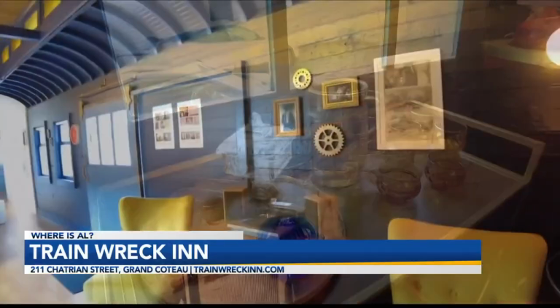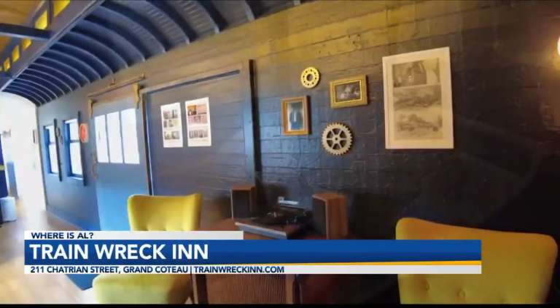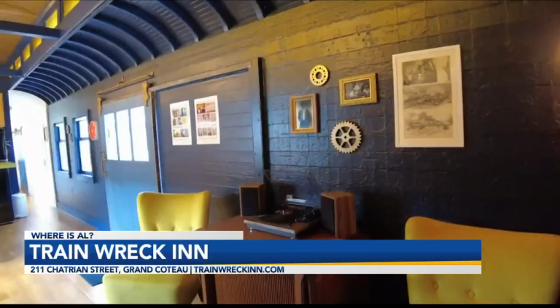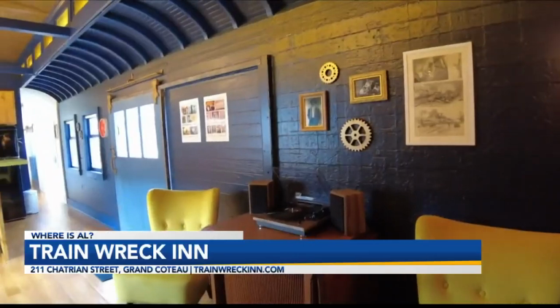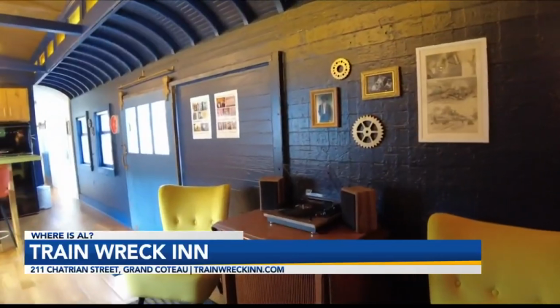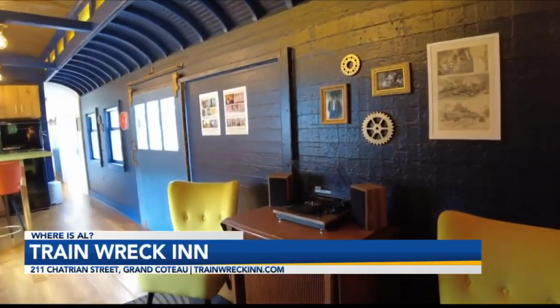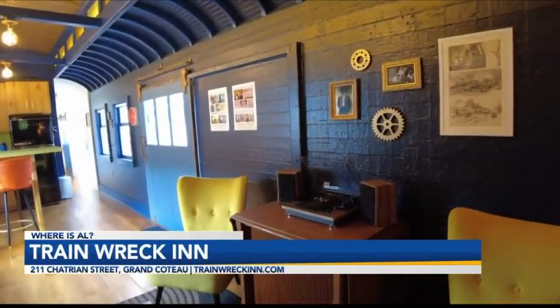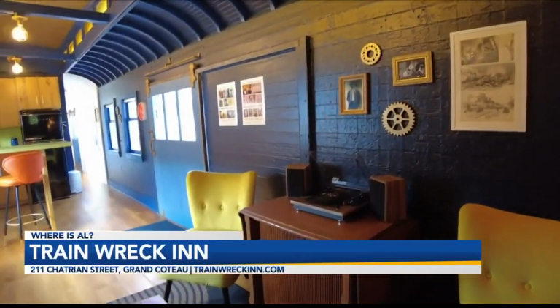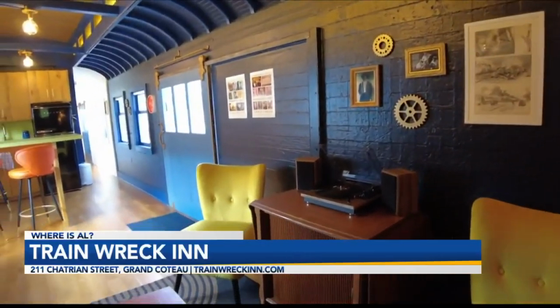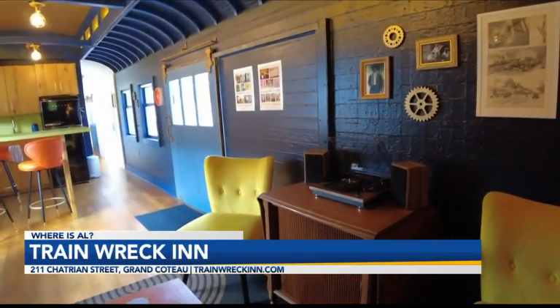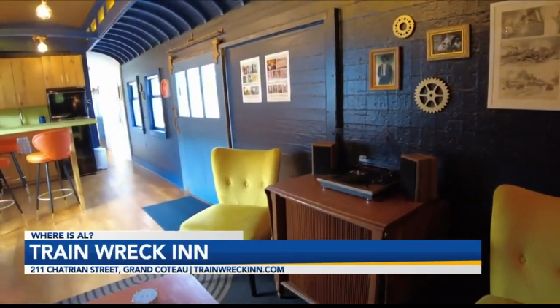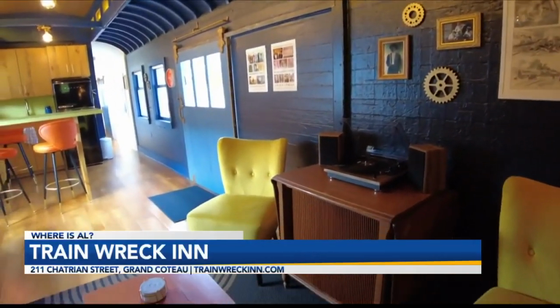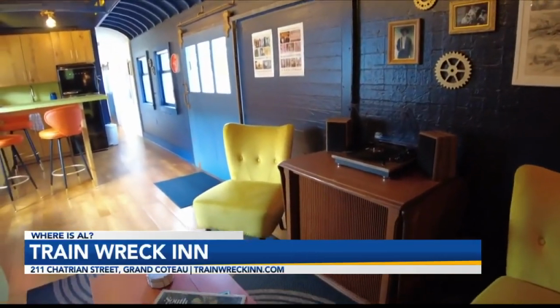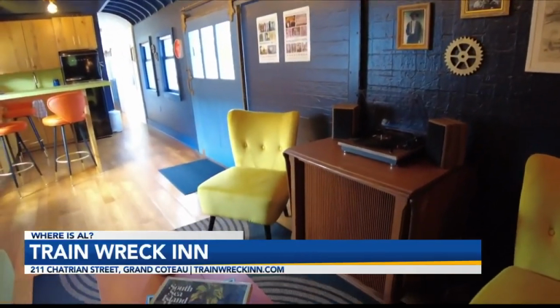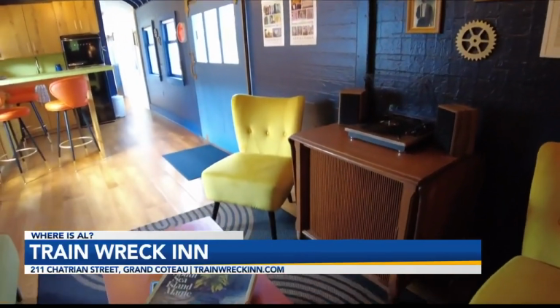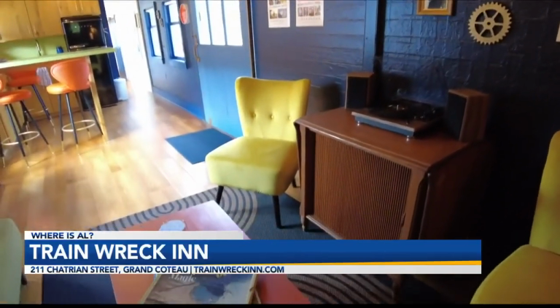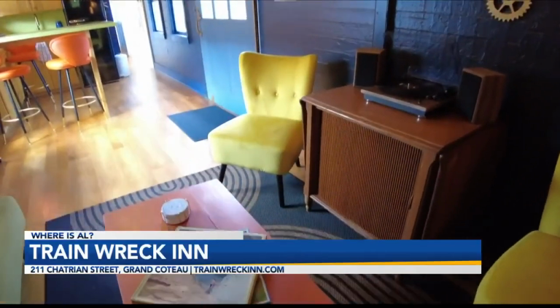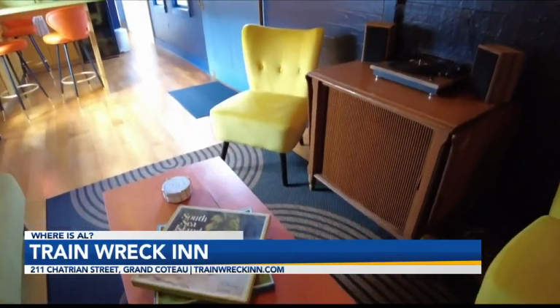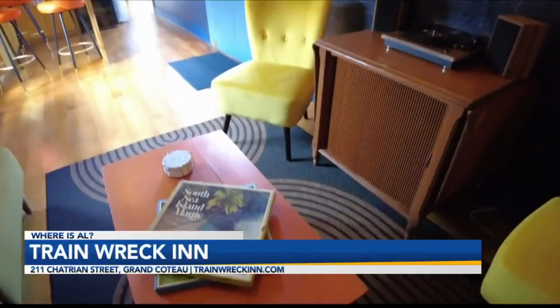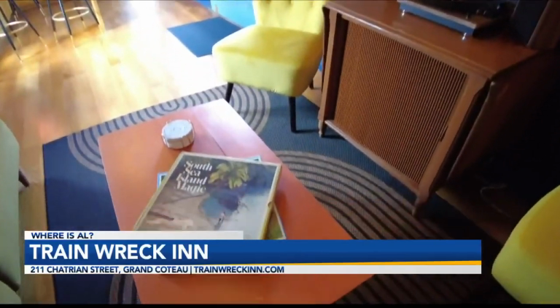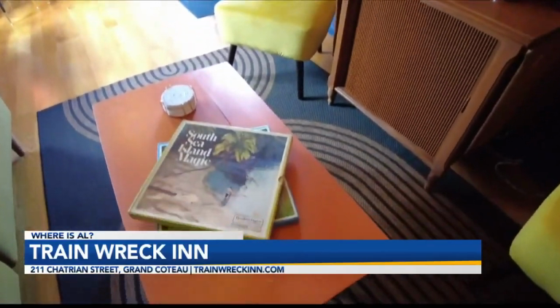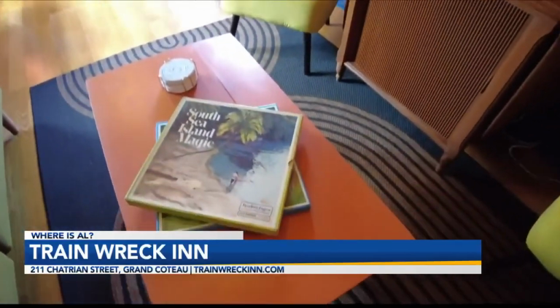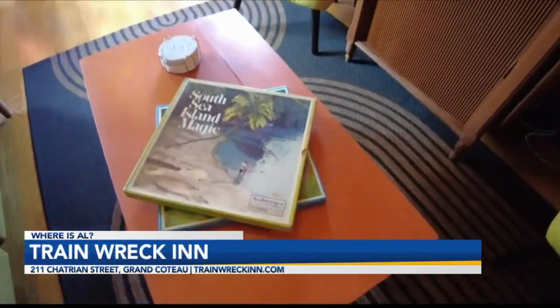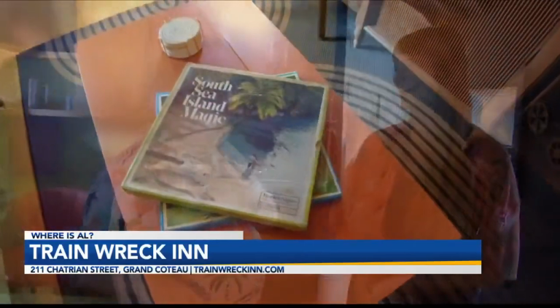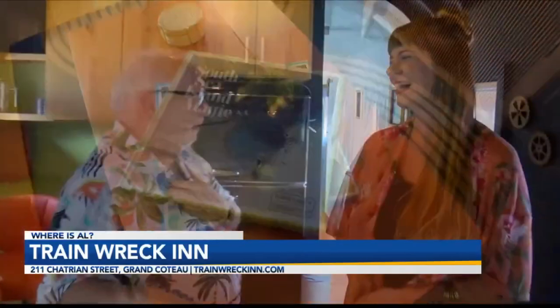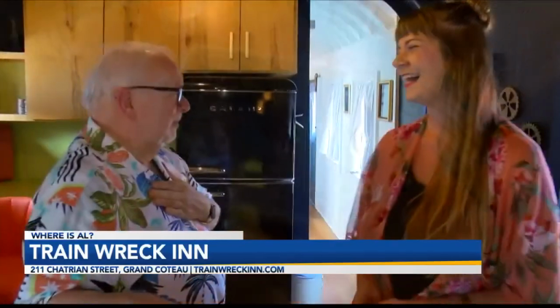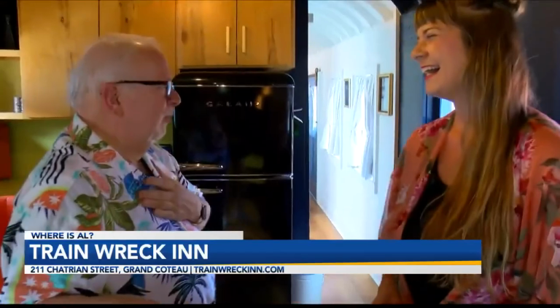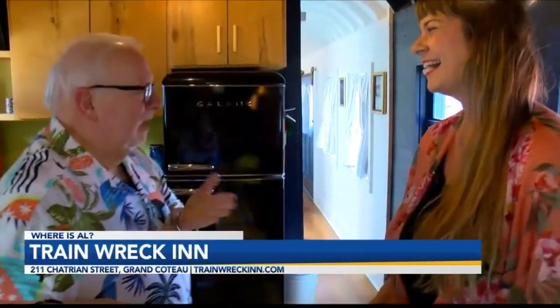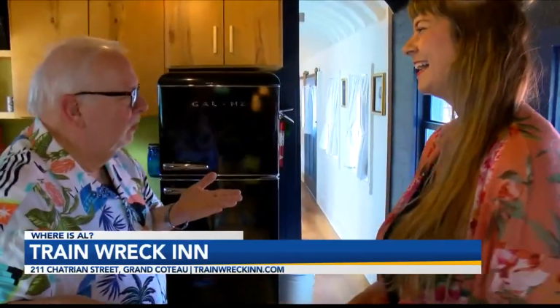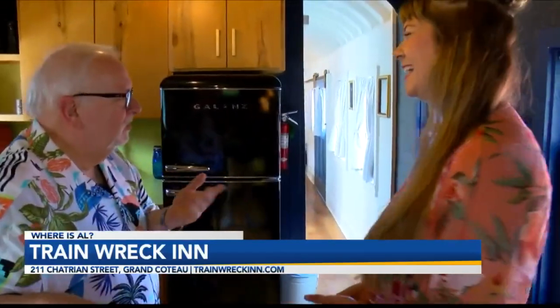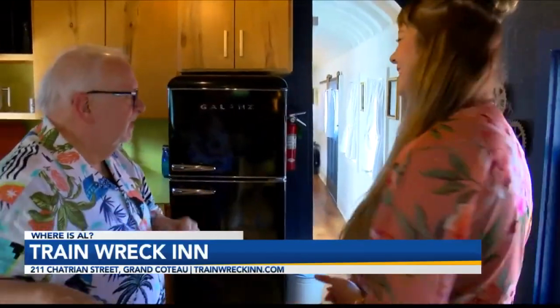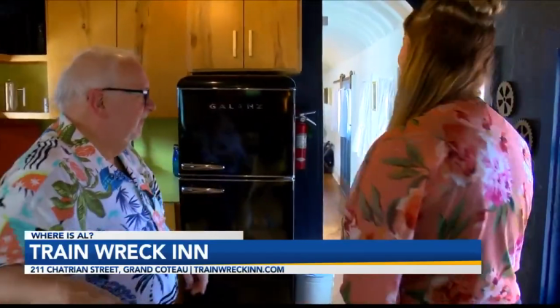We've got antique glassware in each one to kind of set the tone for your stay. And if you notice, there's no TVs allowed at the Trainwreck Inn. Oh my God, this is going to run on television — what do we do? We'll get you a TV!